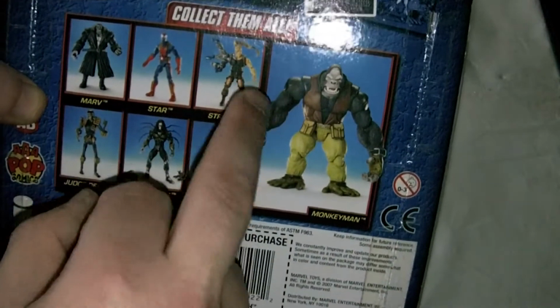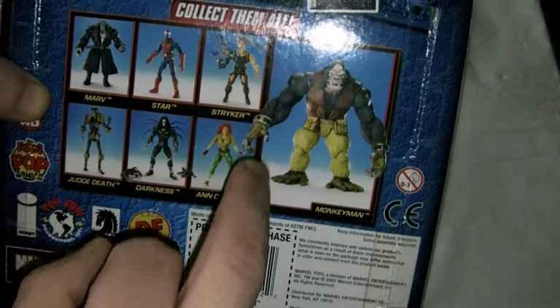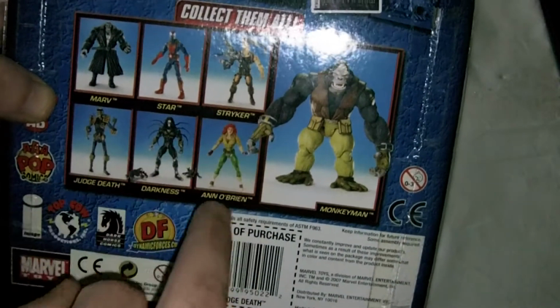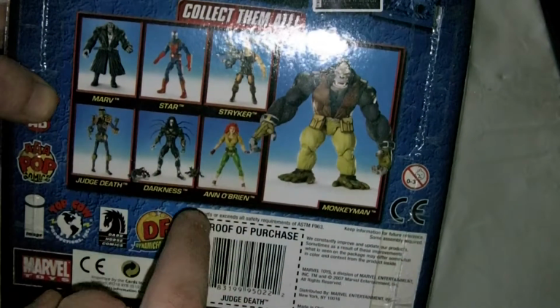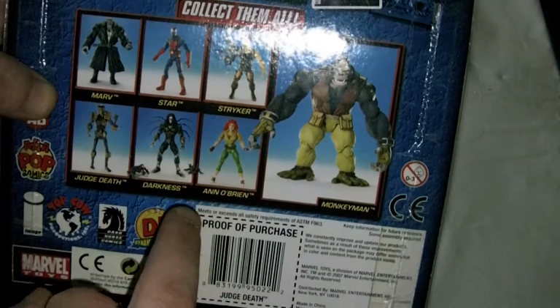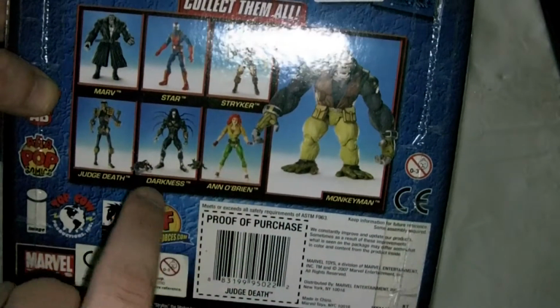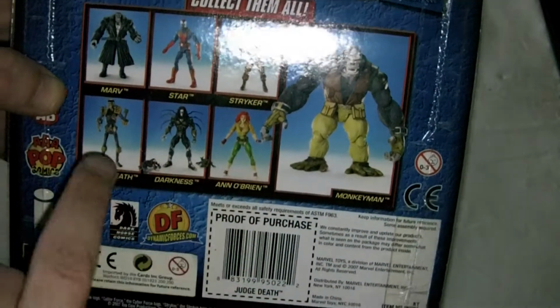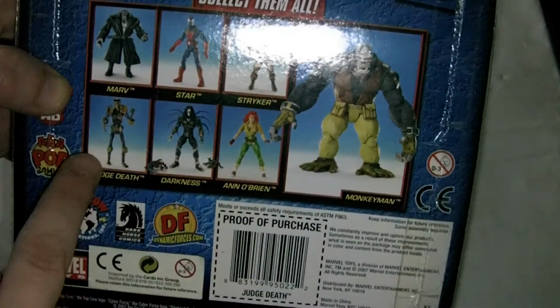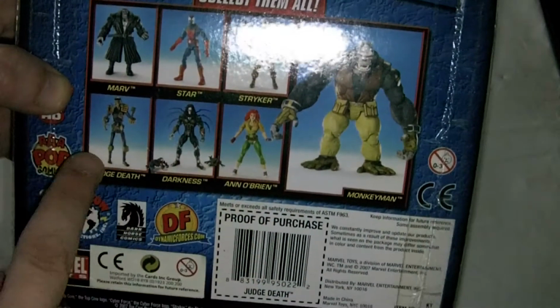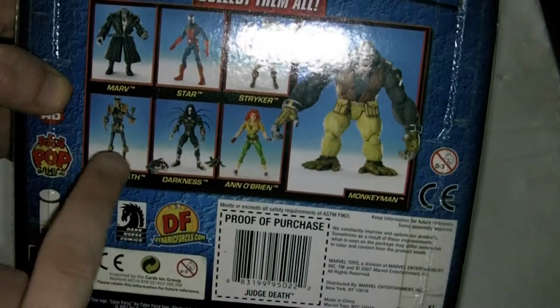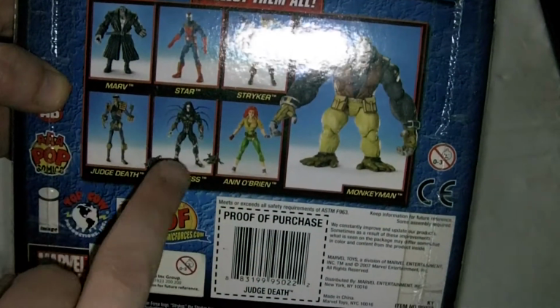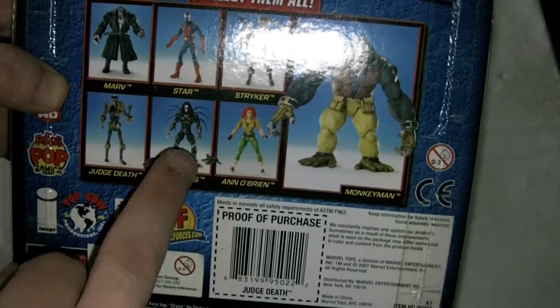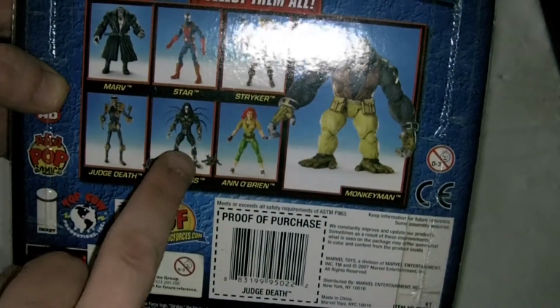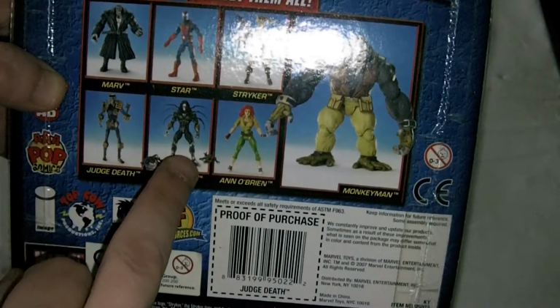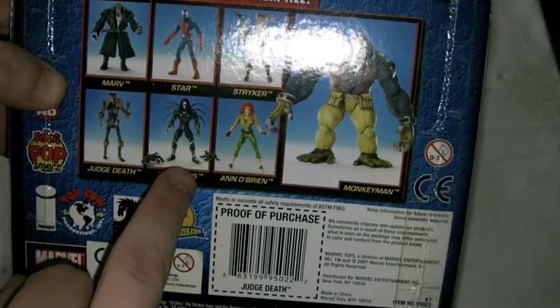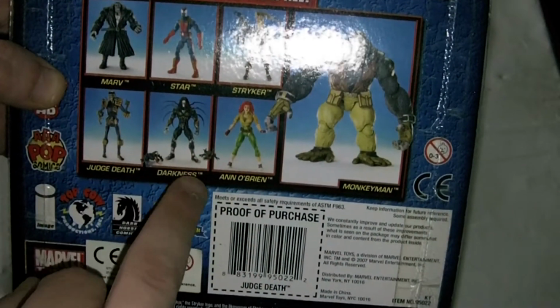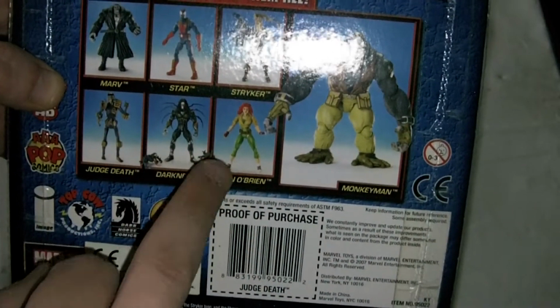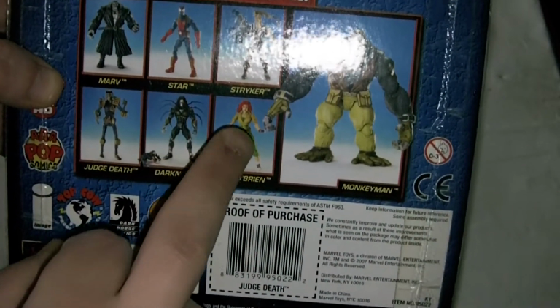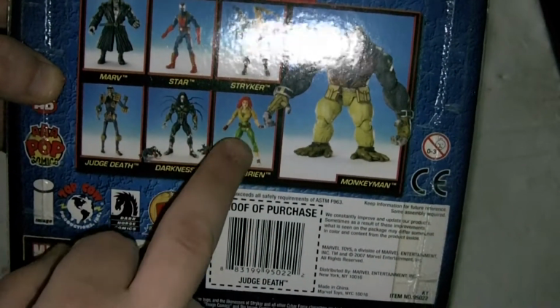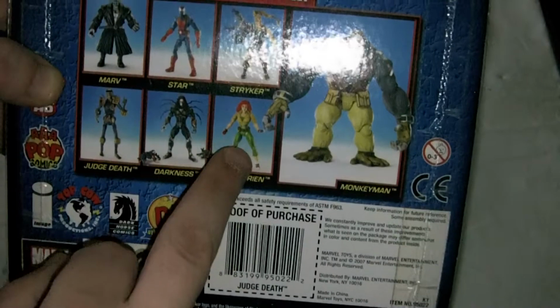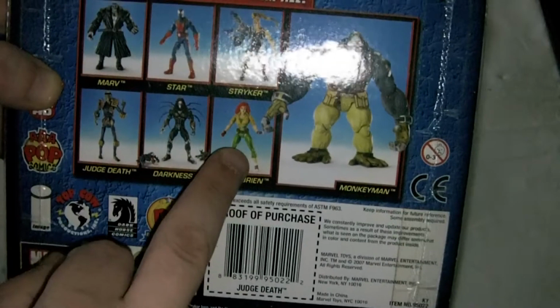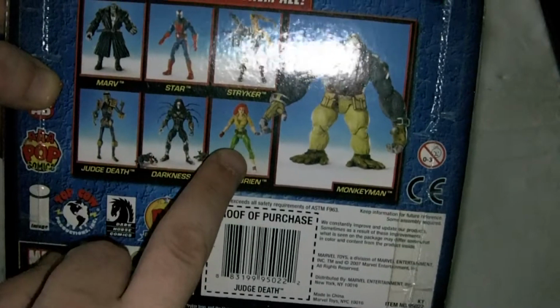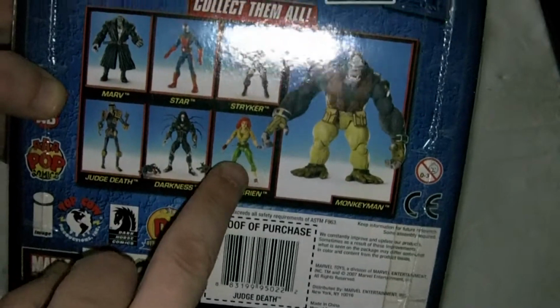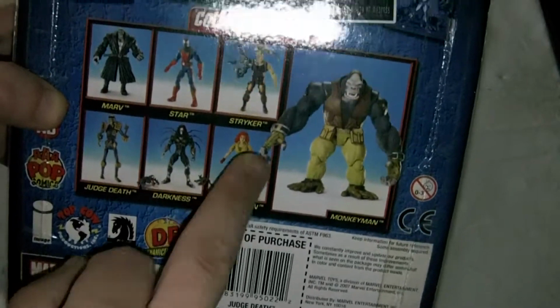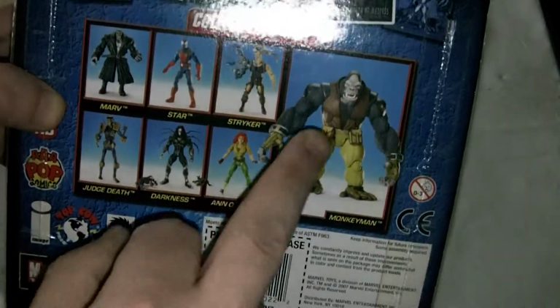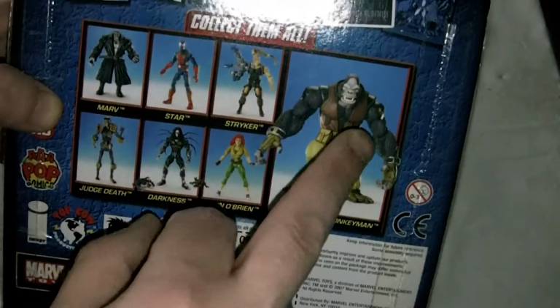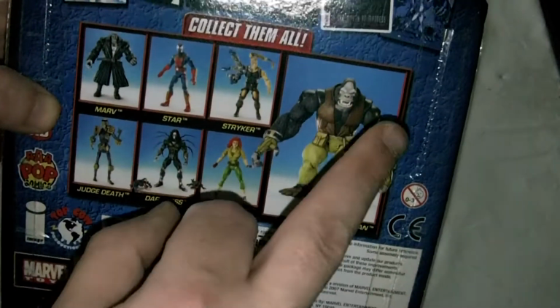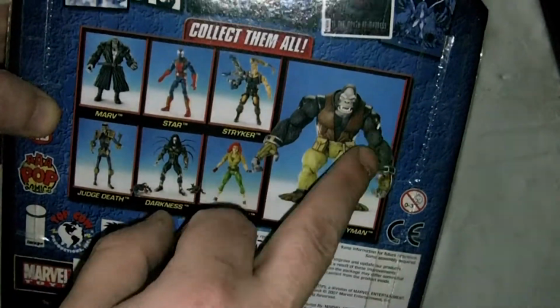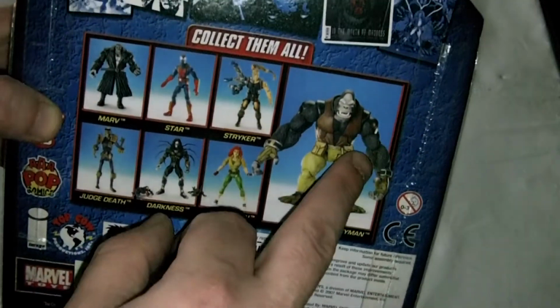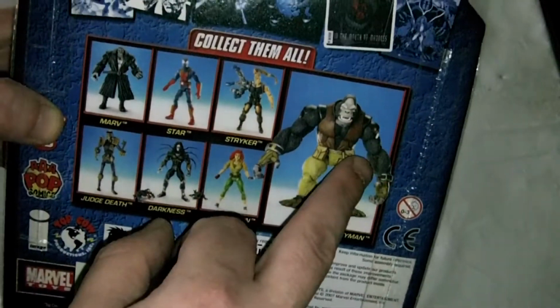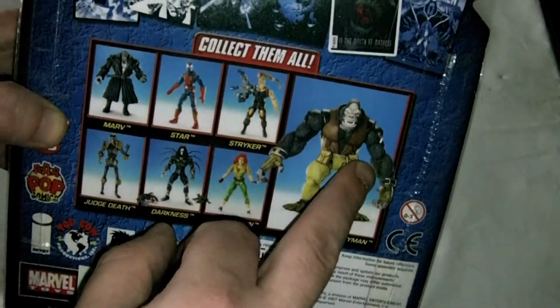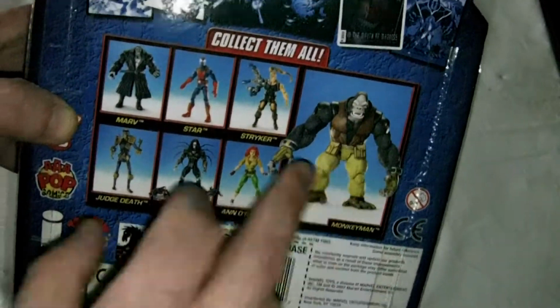Striker, I think that one's called, Judge Death, Darkness, and O'Brien, and then you ended up with Monkey Man.